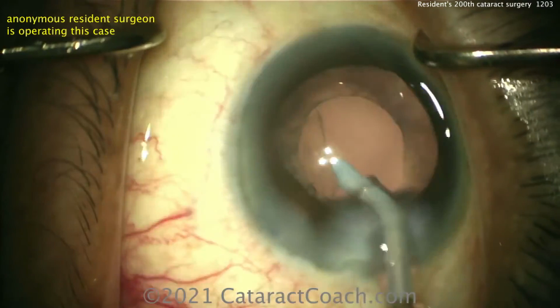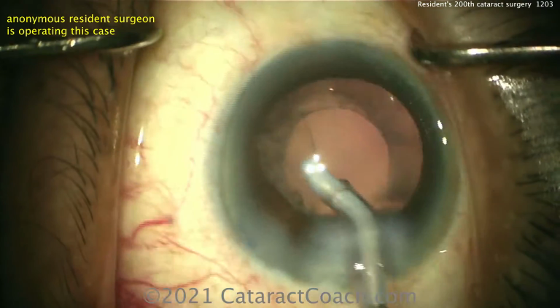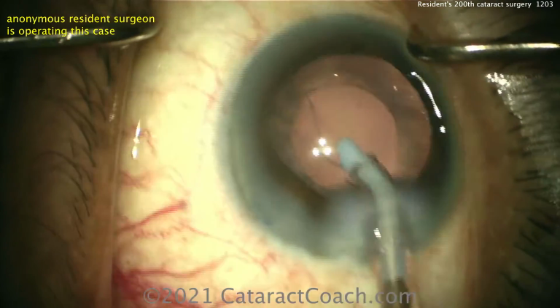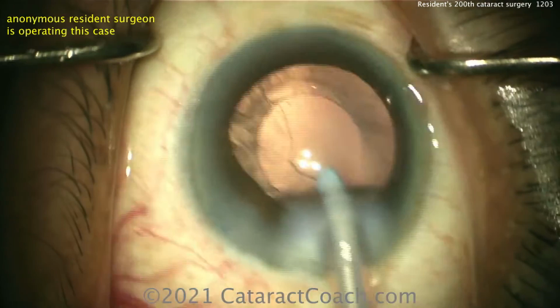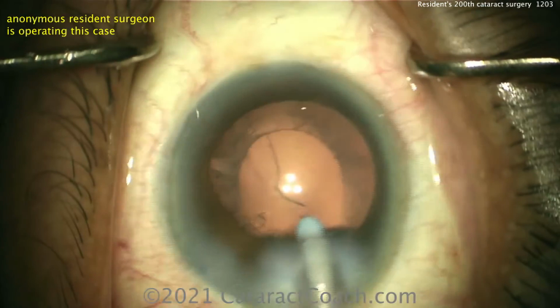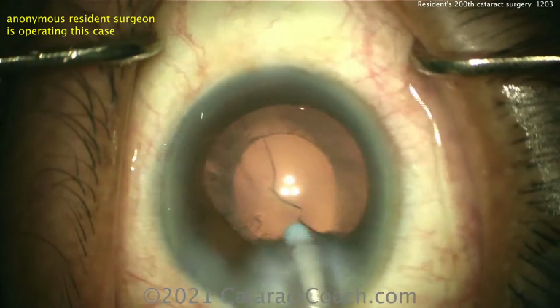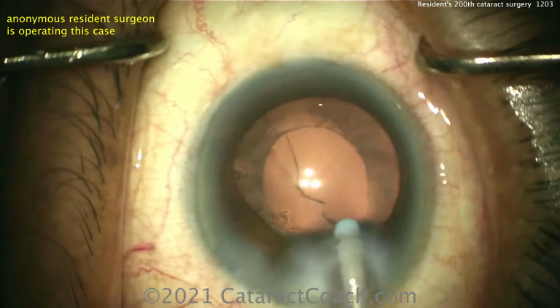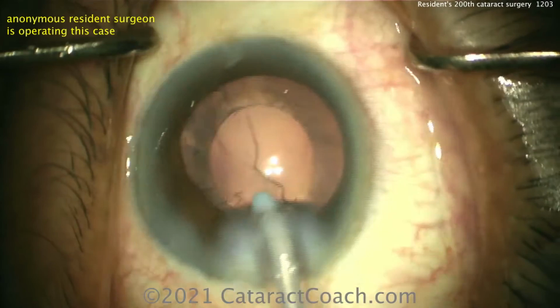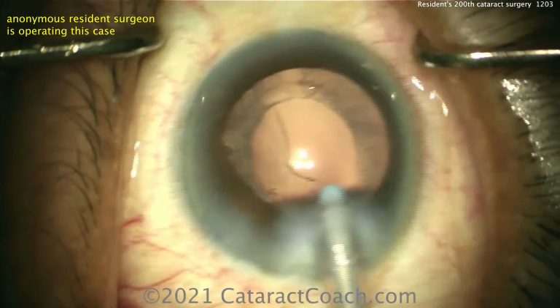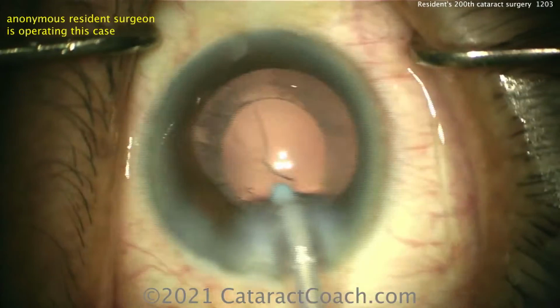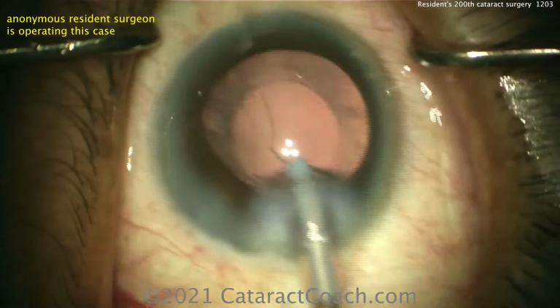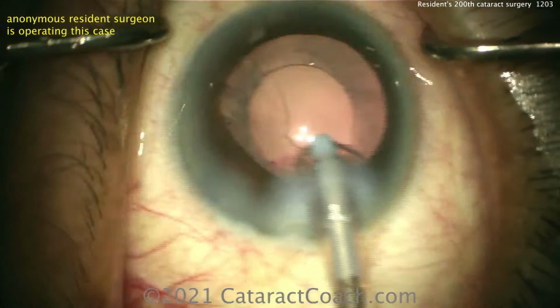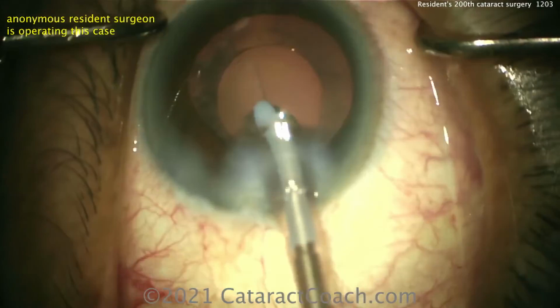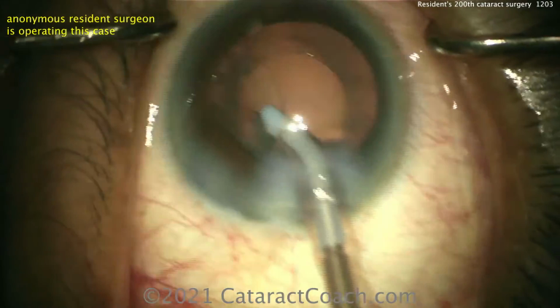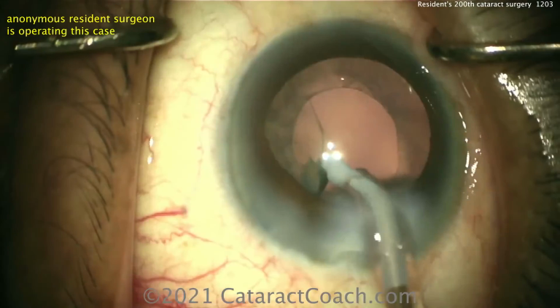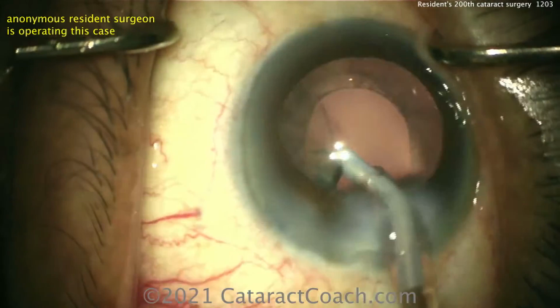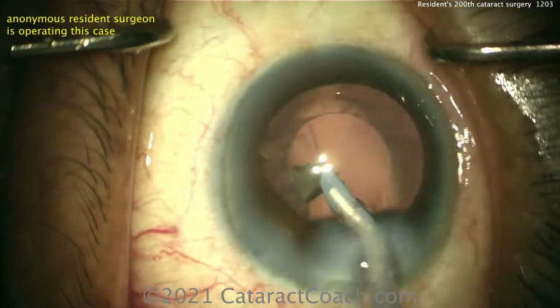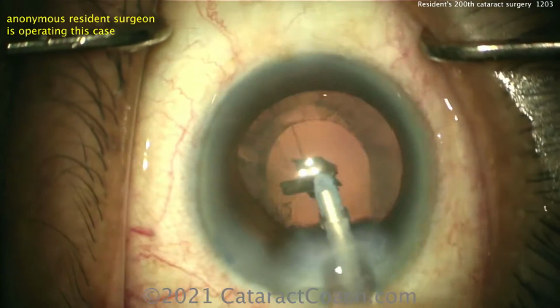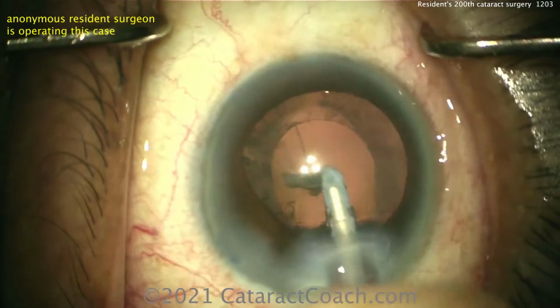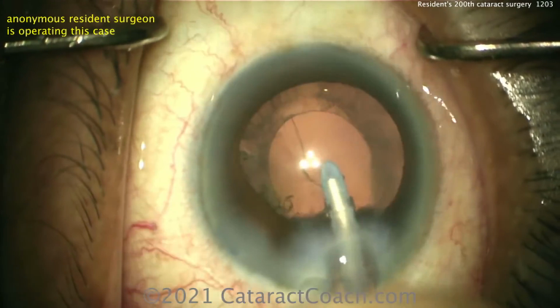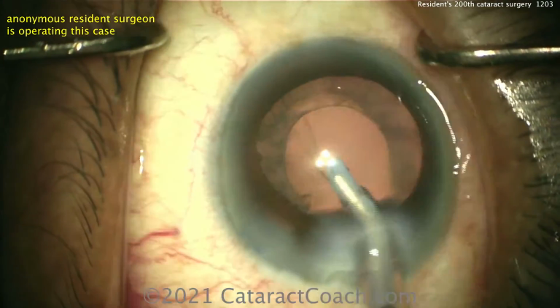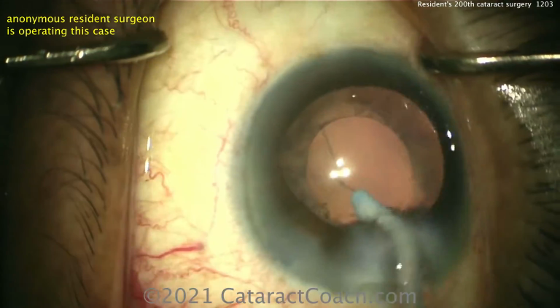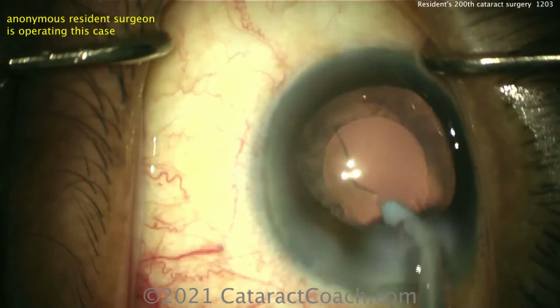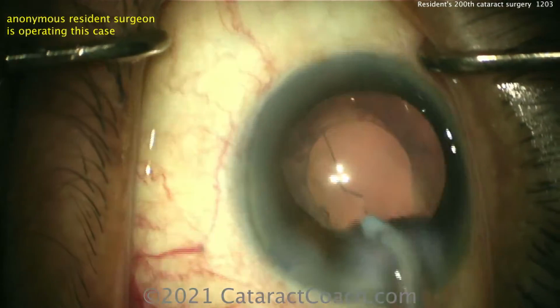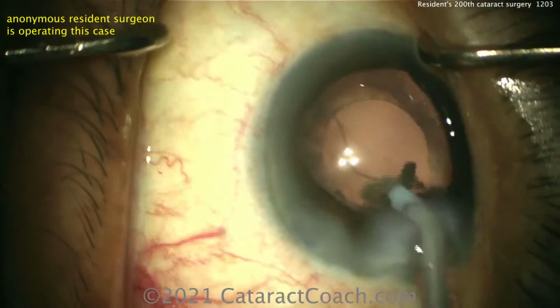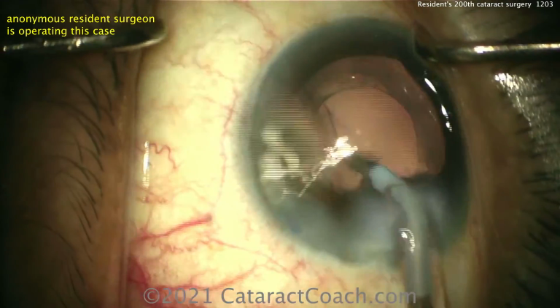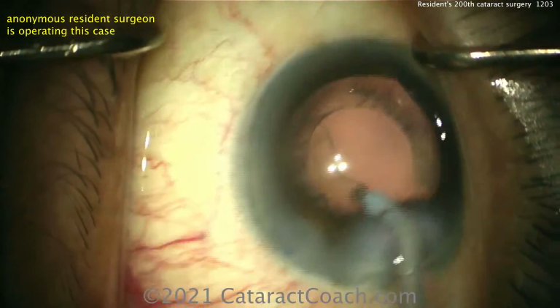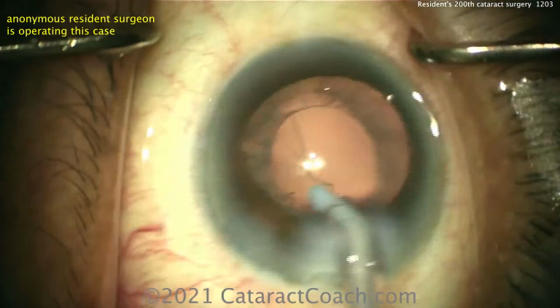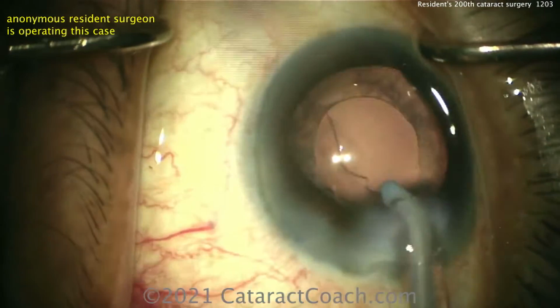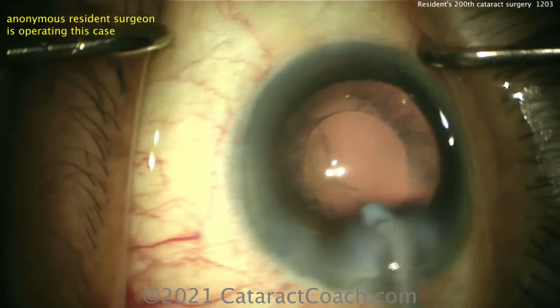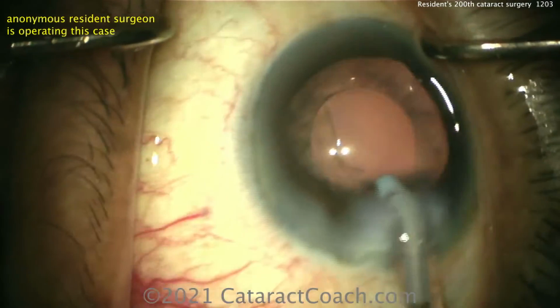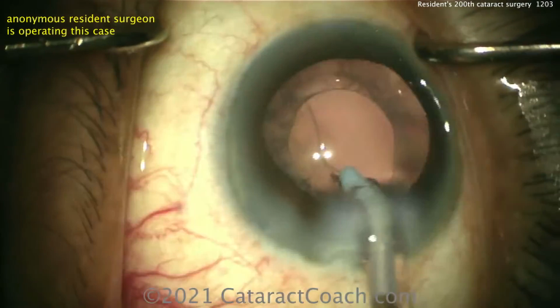So cleaning up that cortex — looks excellent. Just a little bit left. That epinuclear shell came out nicely. Again, the subincisional area is a little bit more of a challenge, but you're doing a really good job.